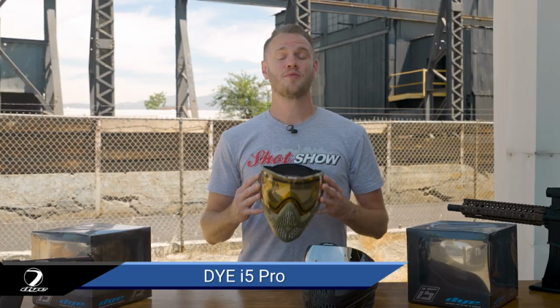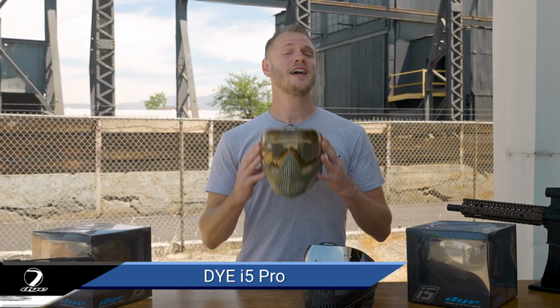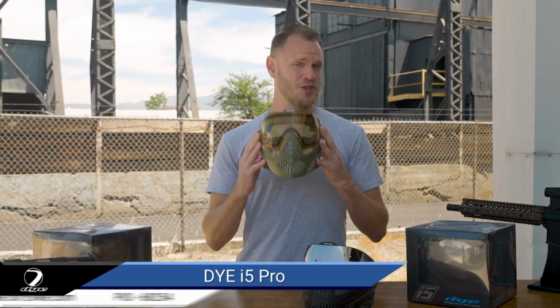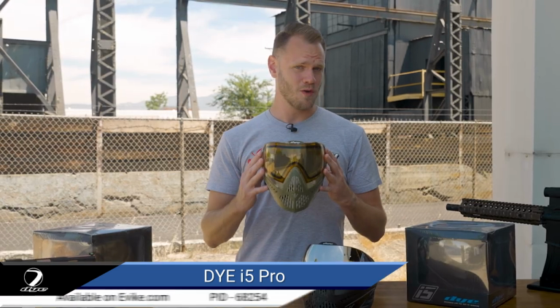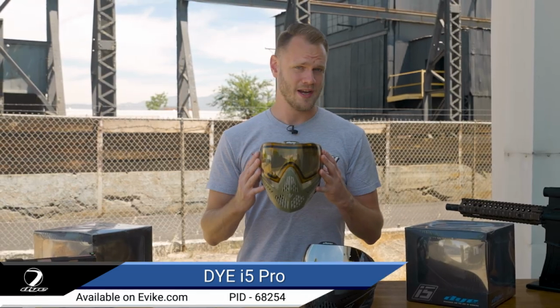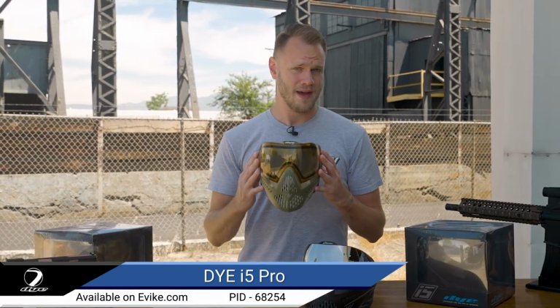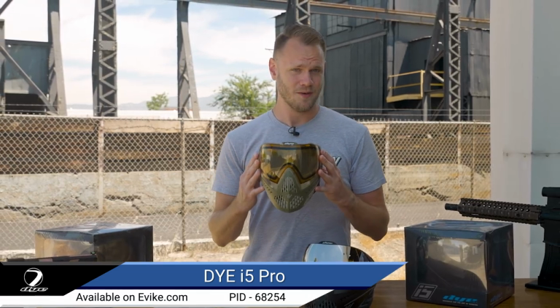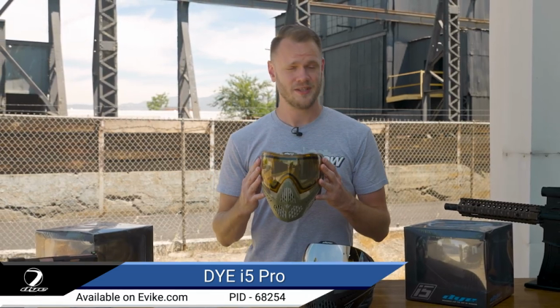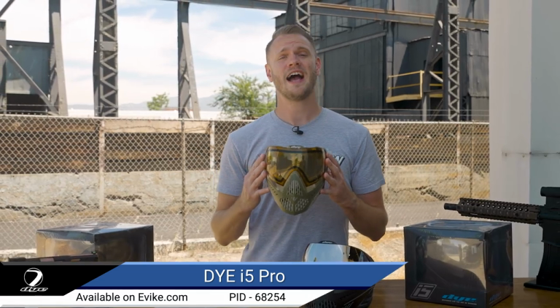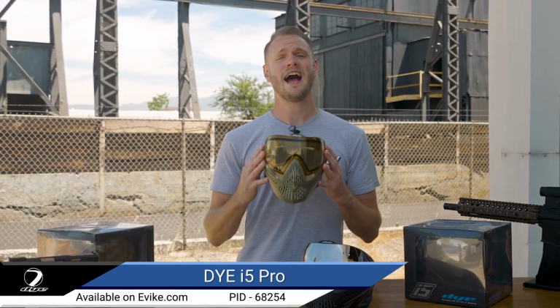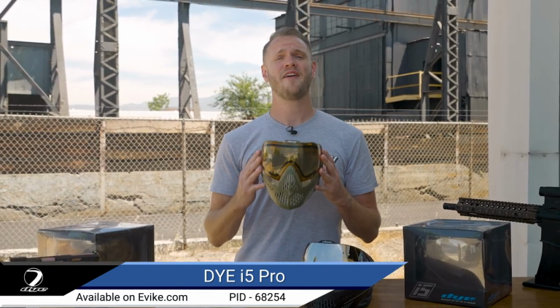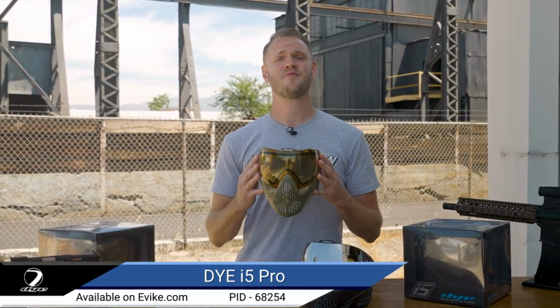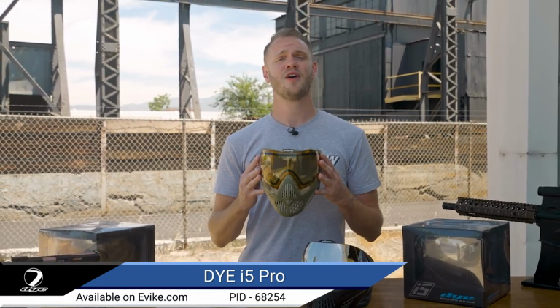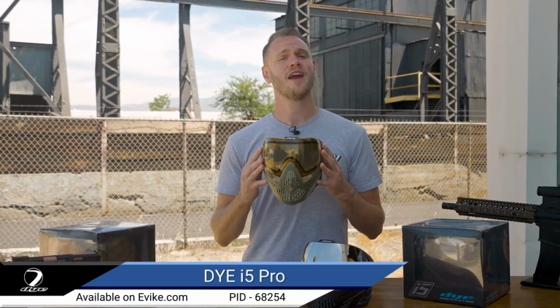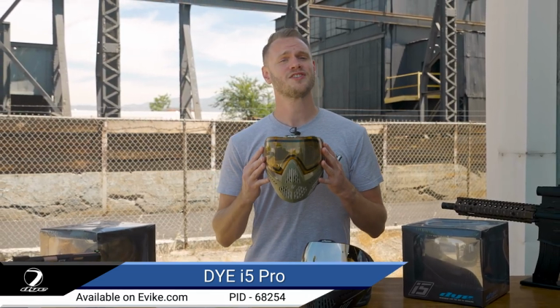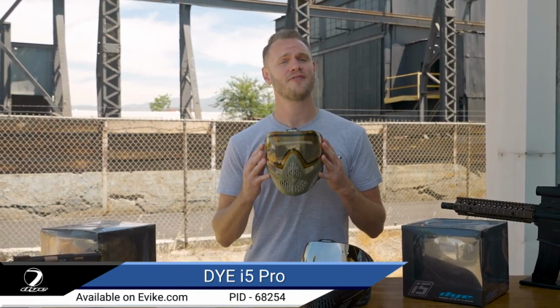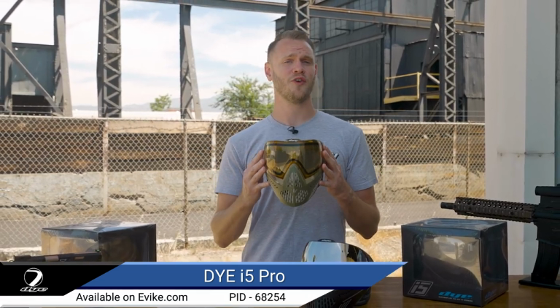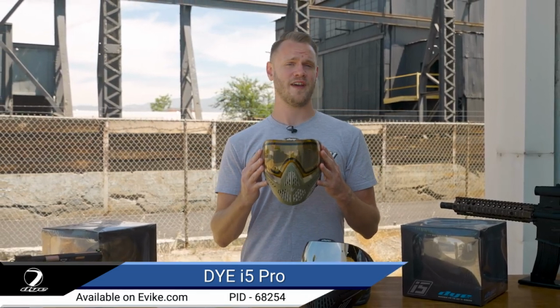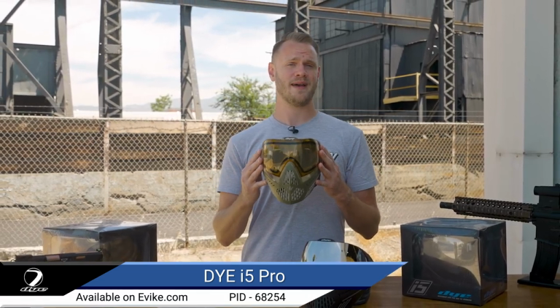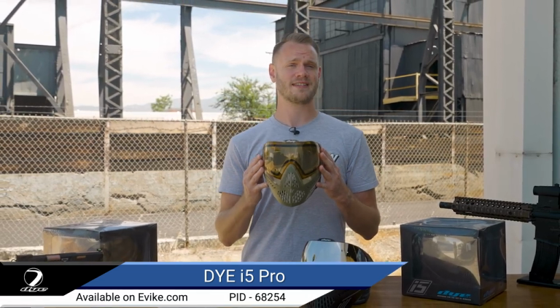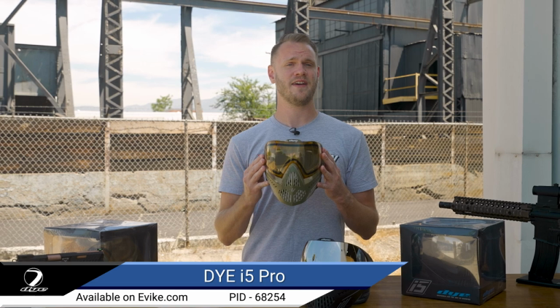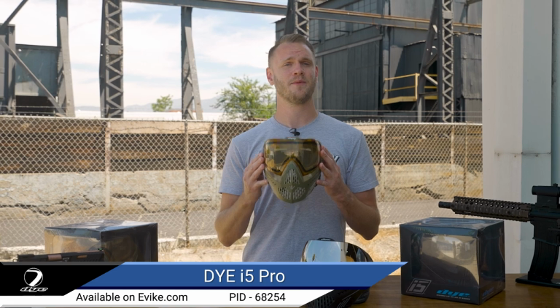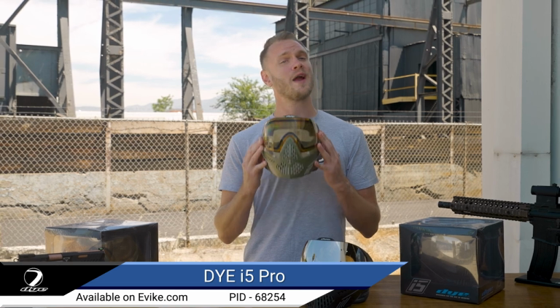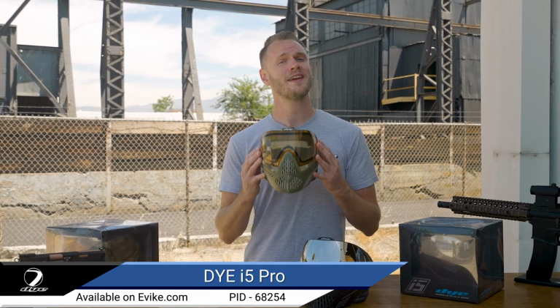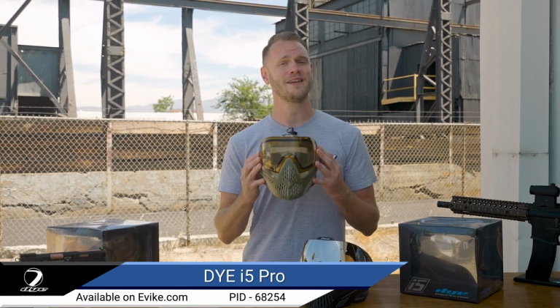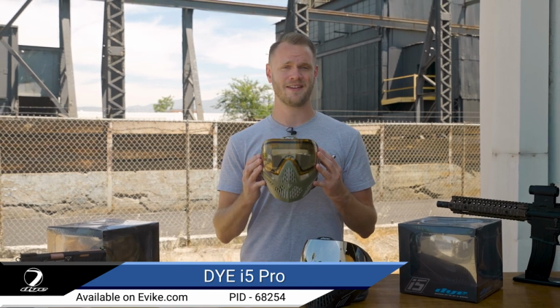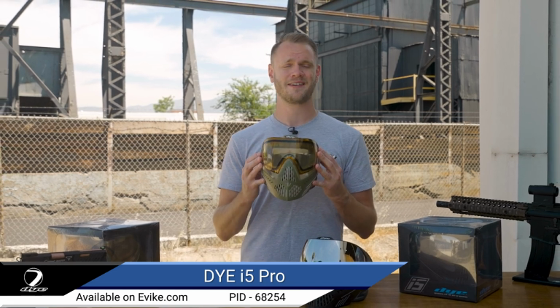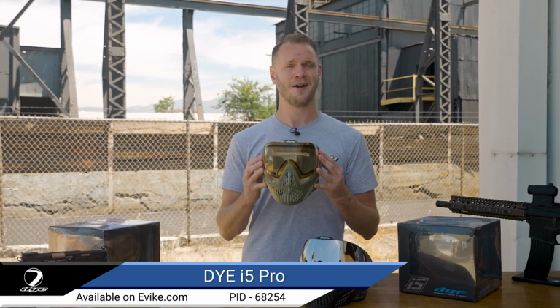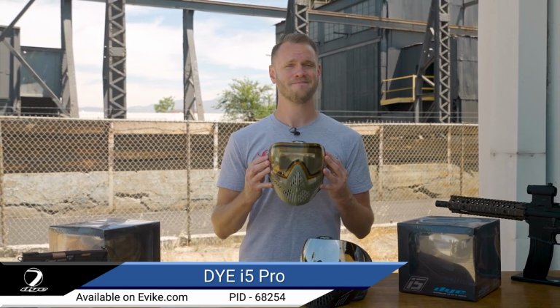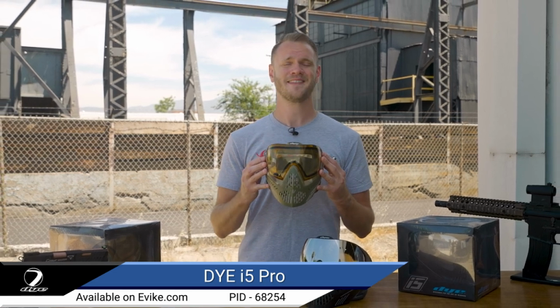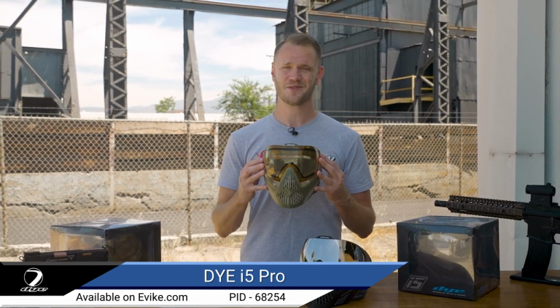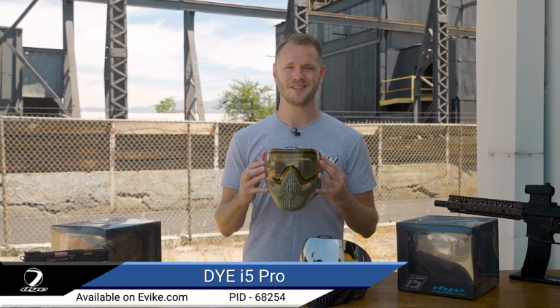Protect your money maker with the Dye i5 Pro airsoft full face mask, available right here at evike.com. Thanks for watching.